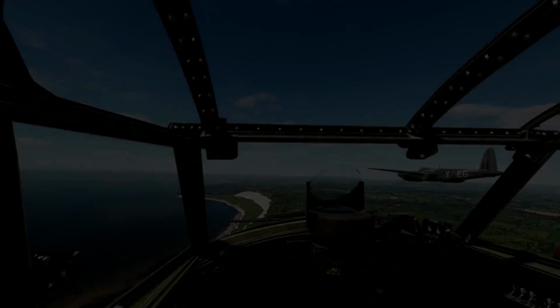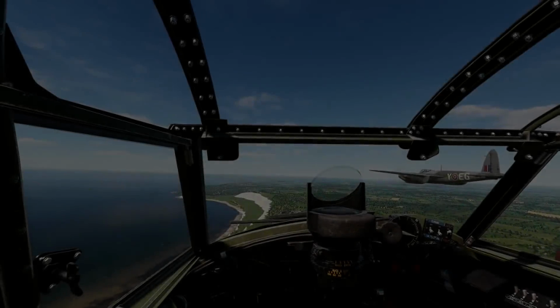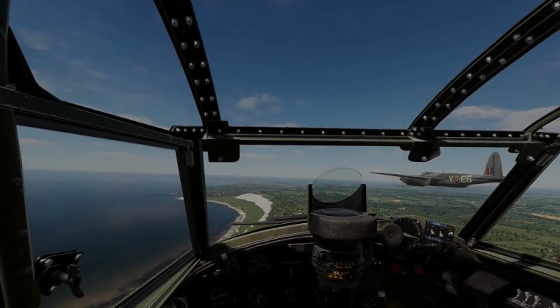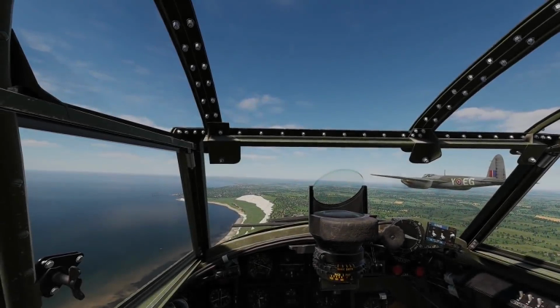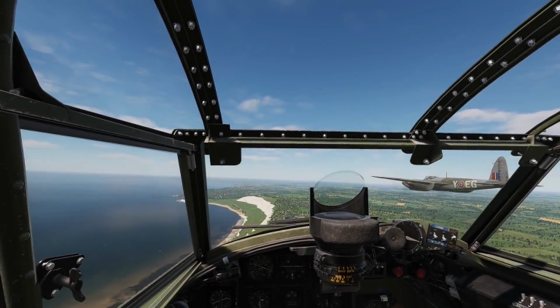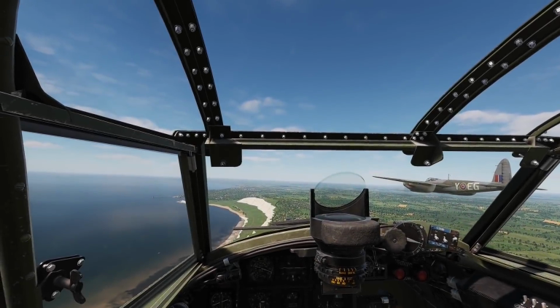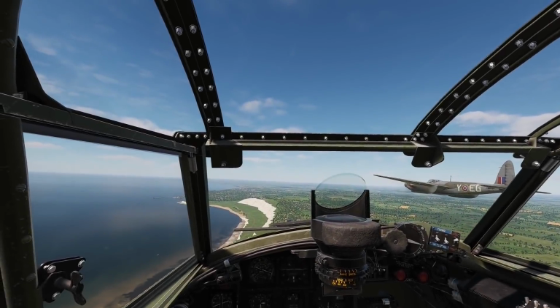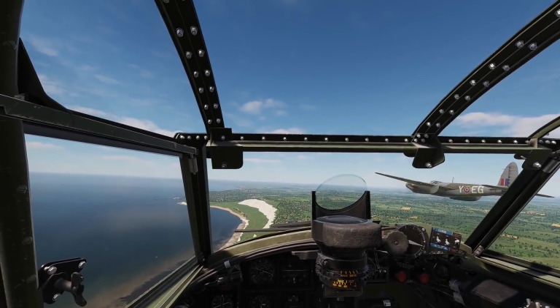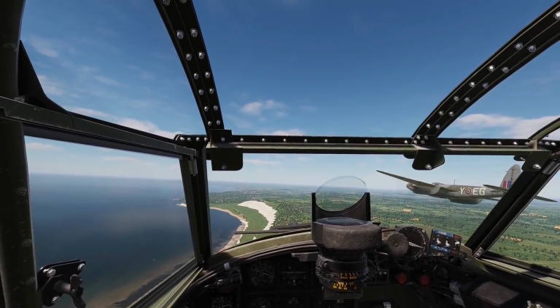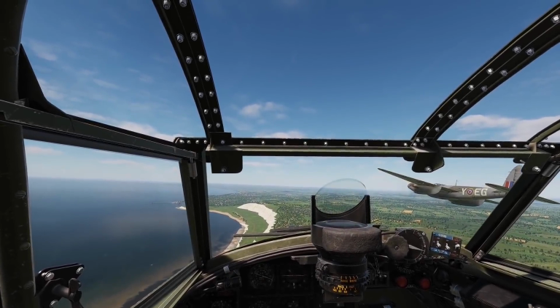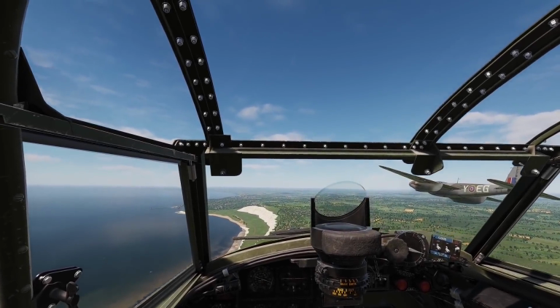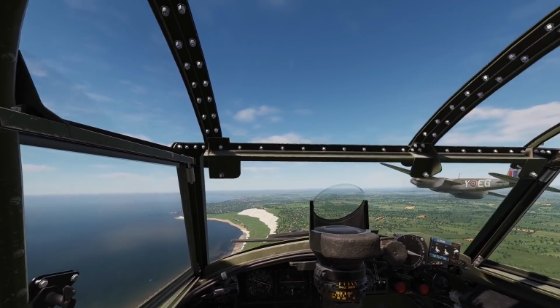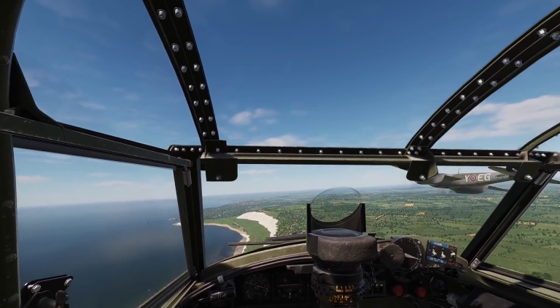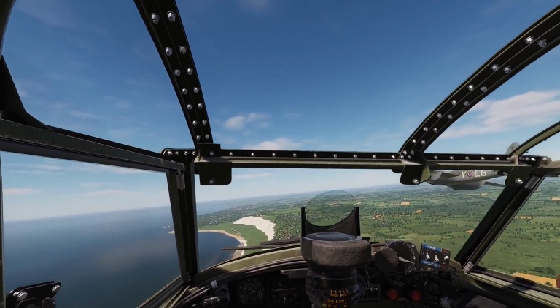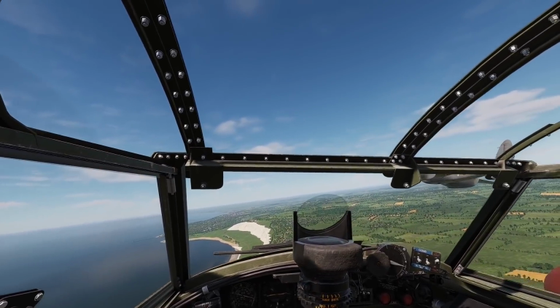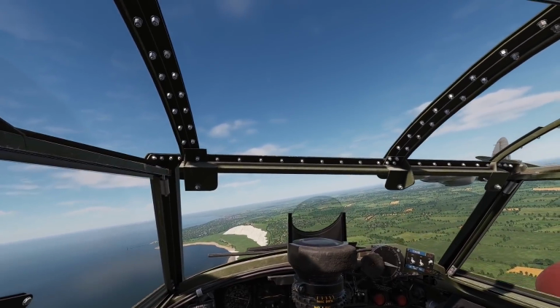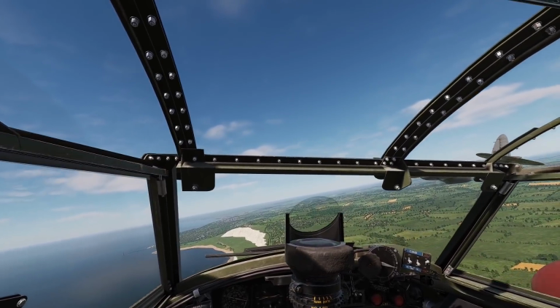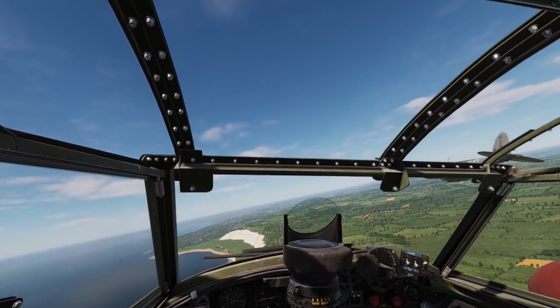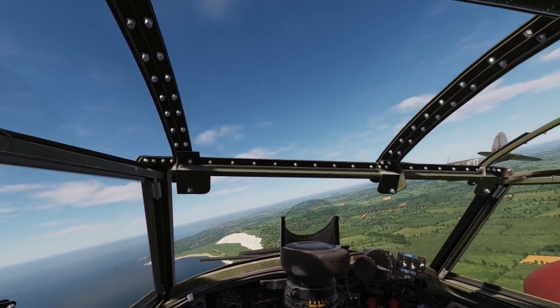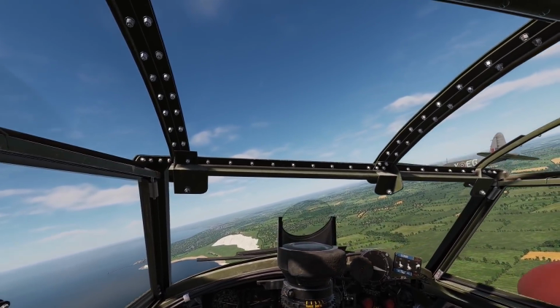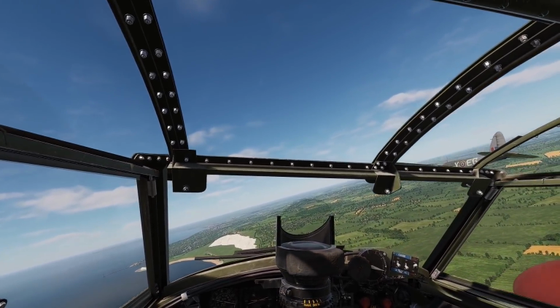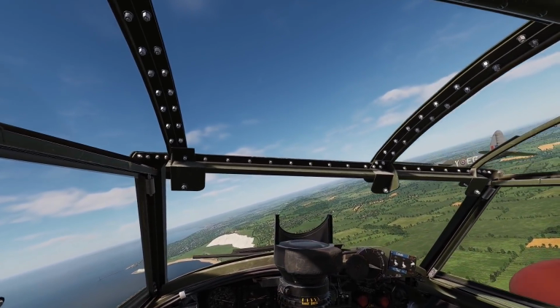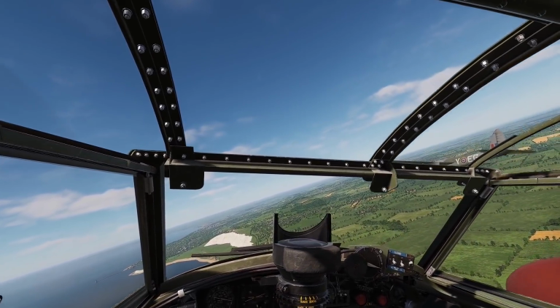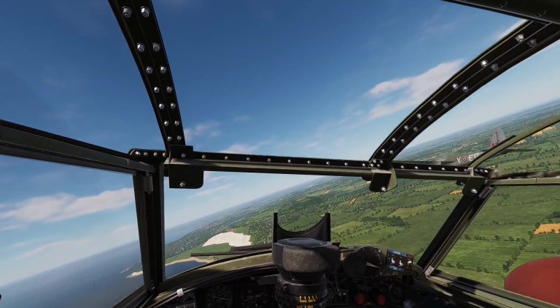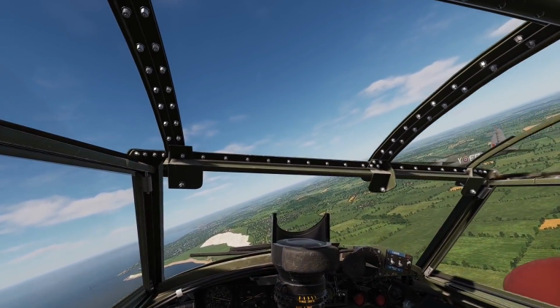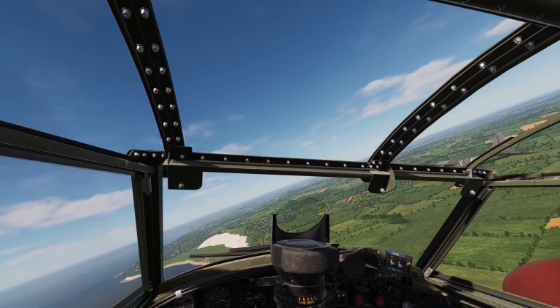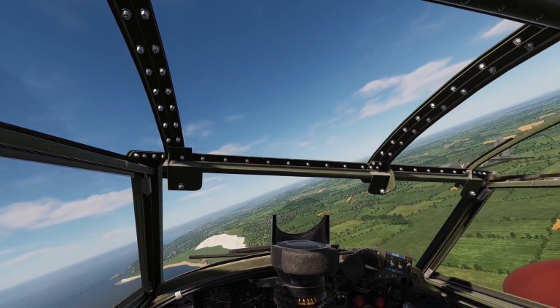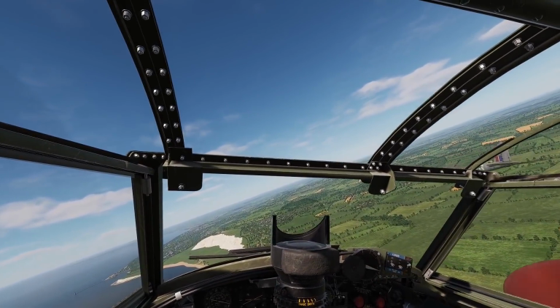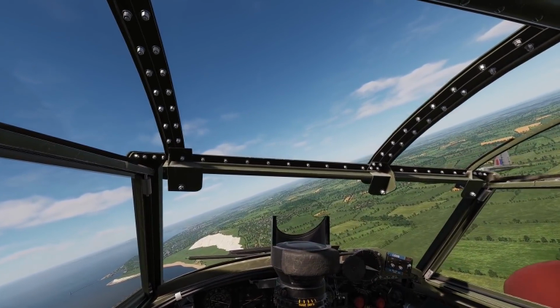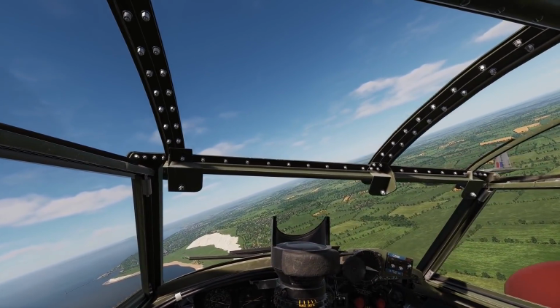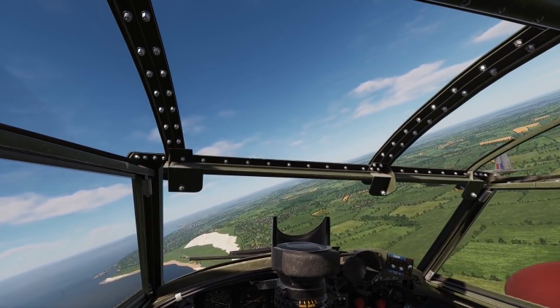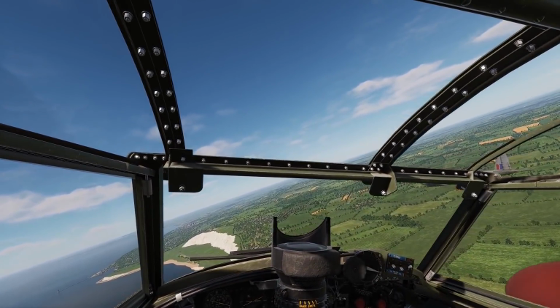And that concludes this taxi and take-off introduction. So thank you for watching, and I will catch you all later.